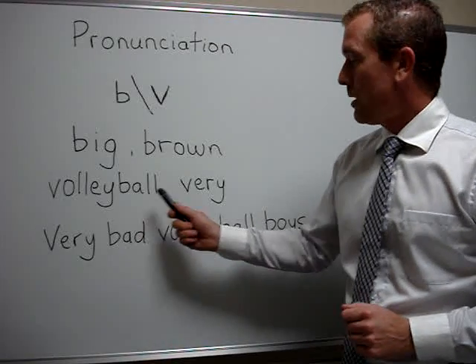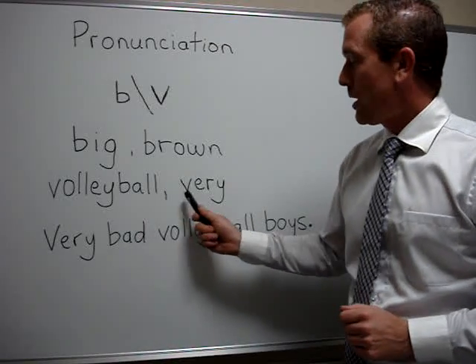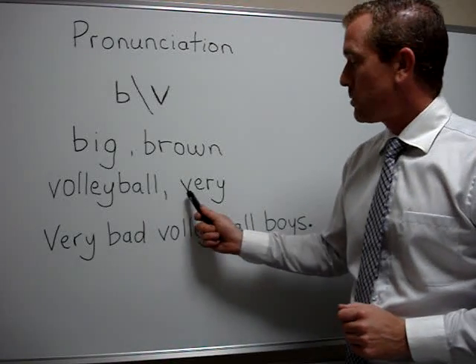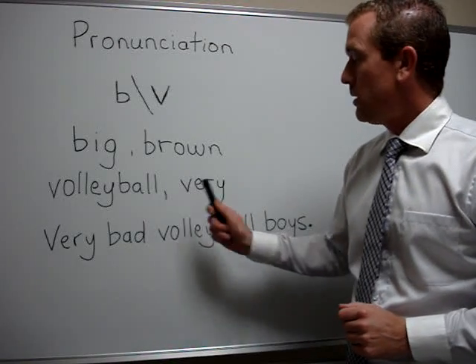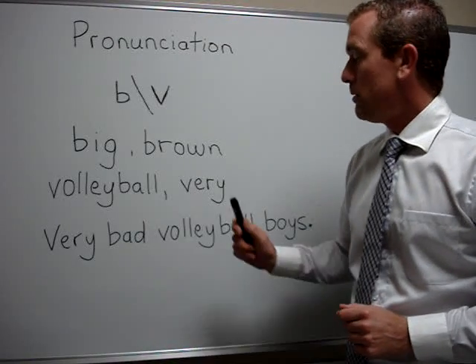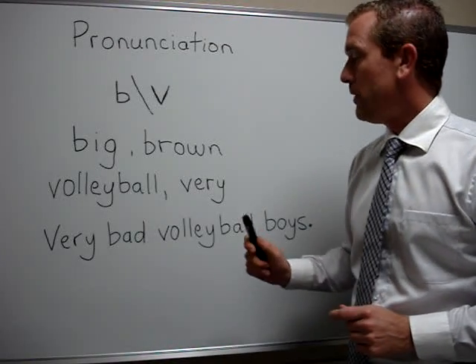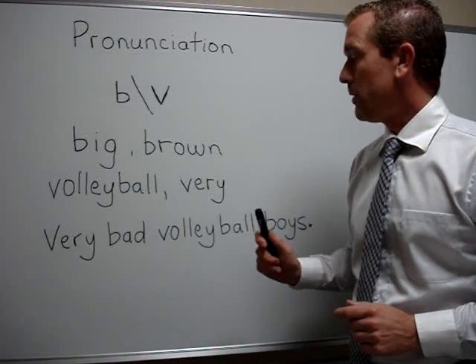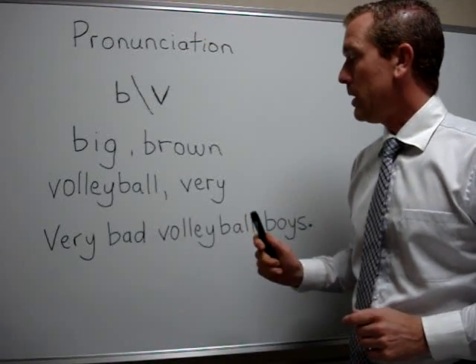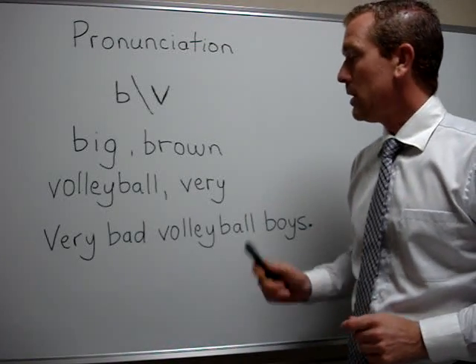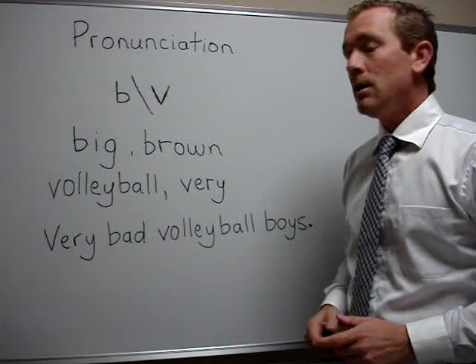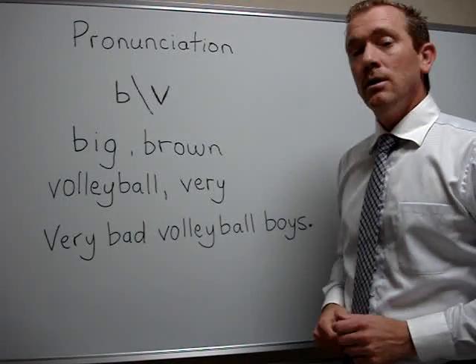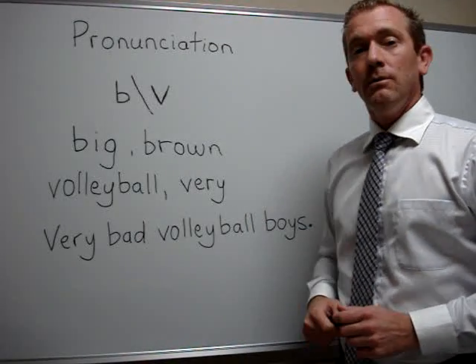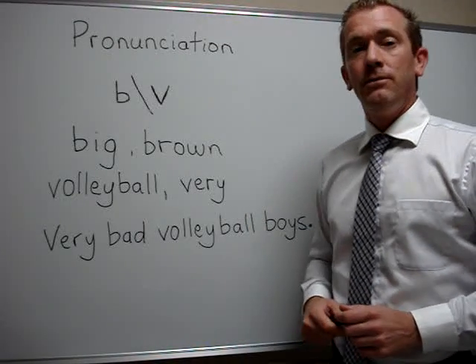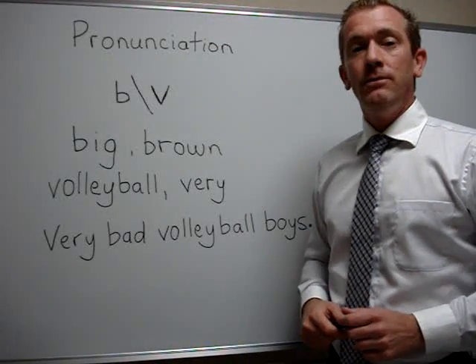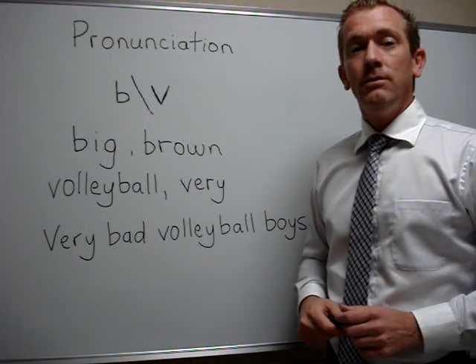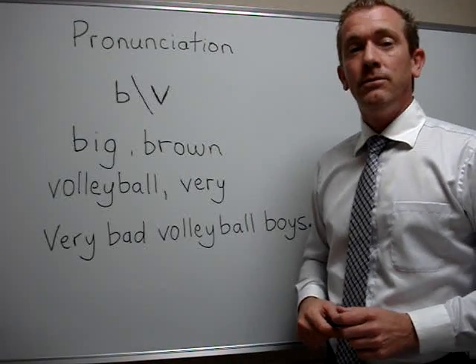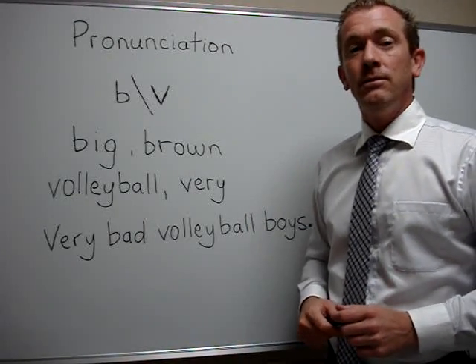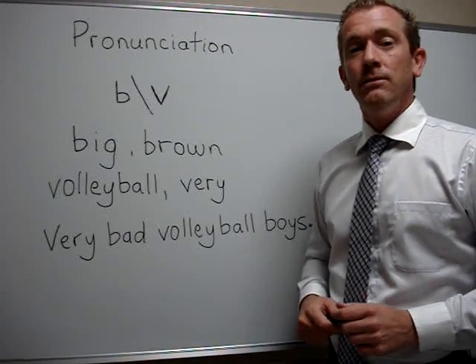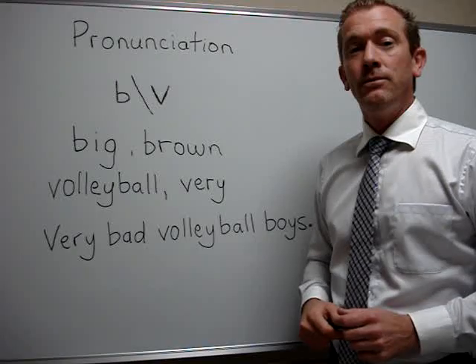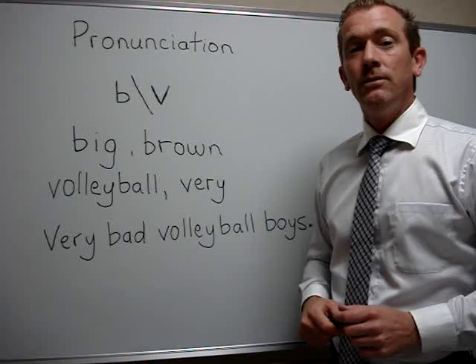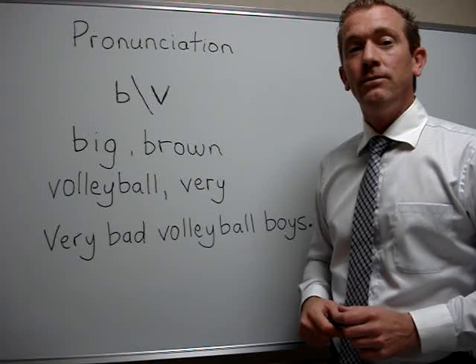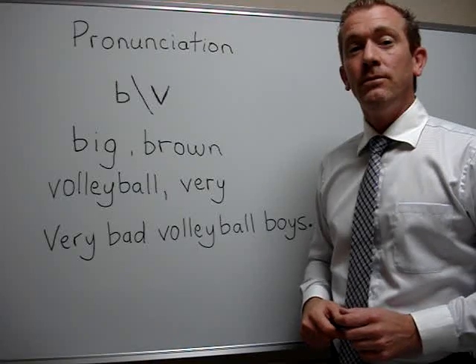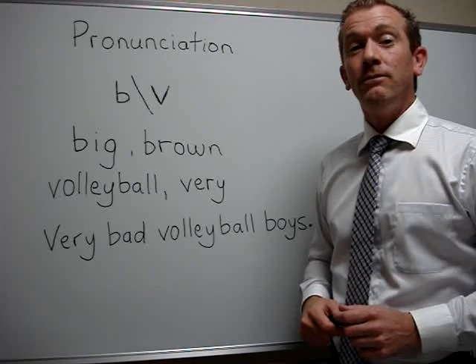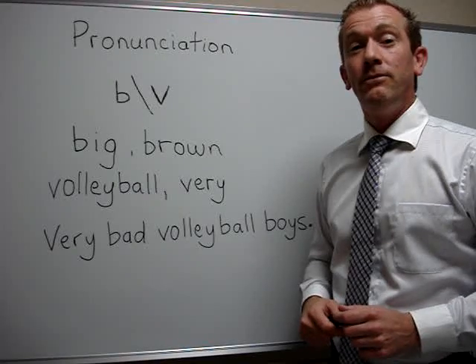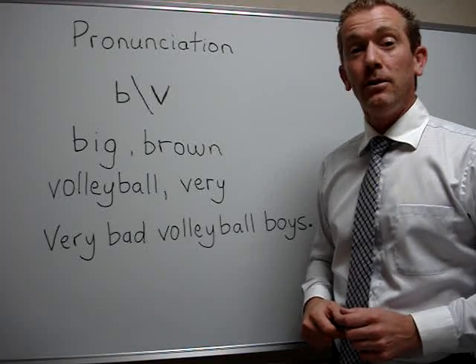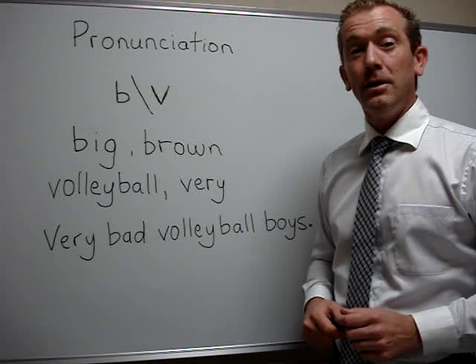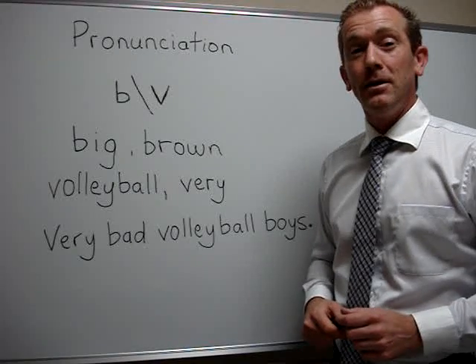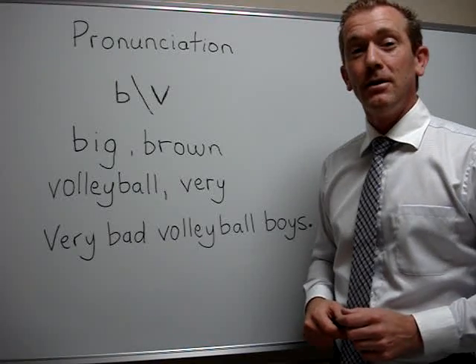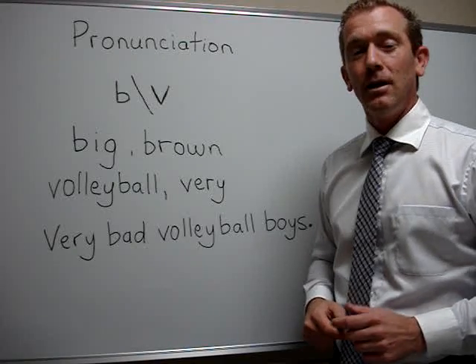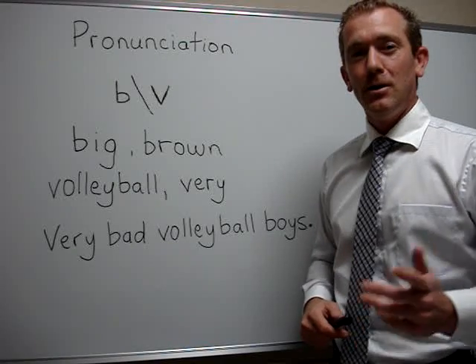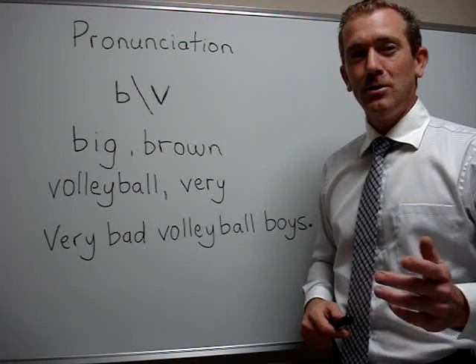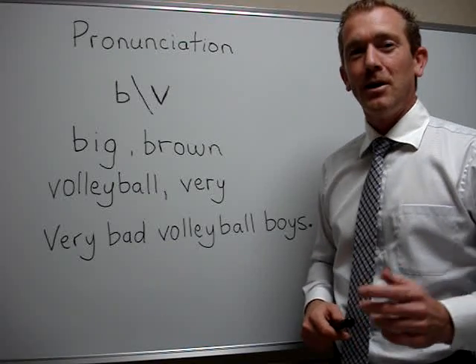Next one: 'very.' V, buh buh, very. Now you try.